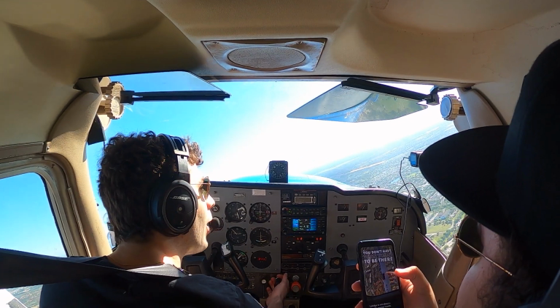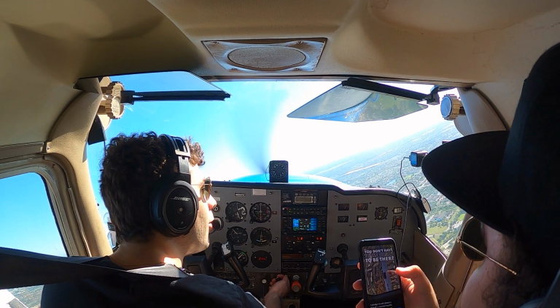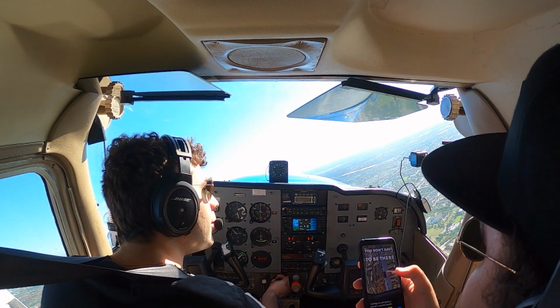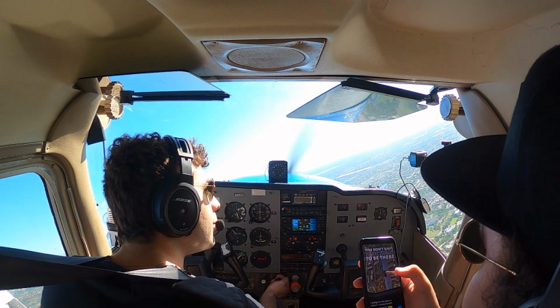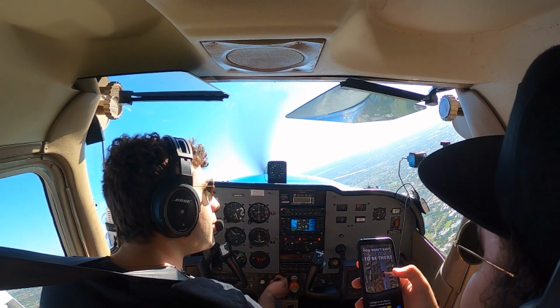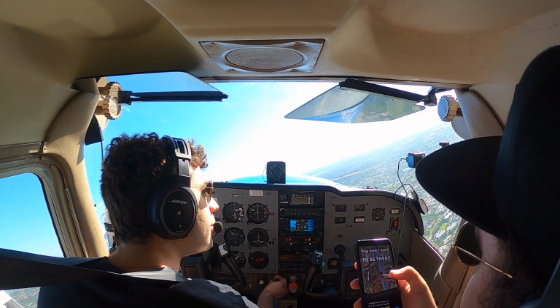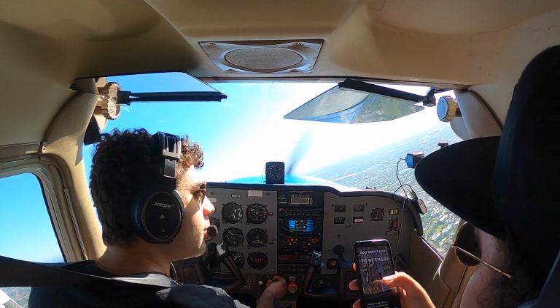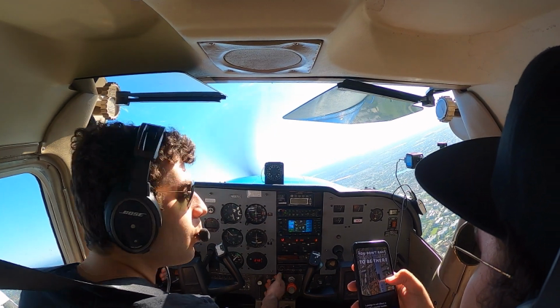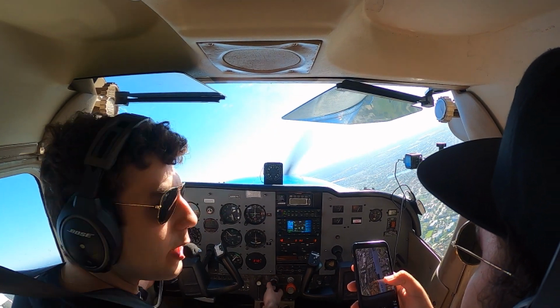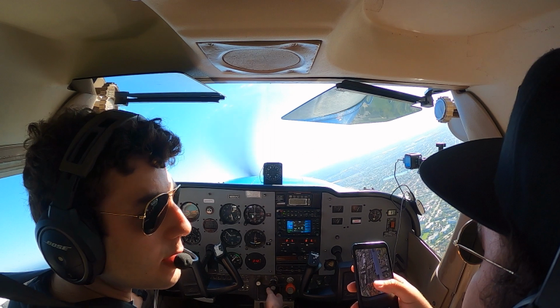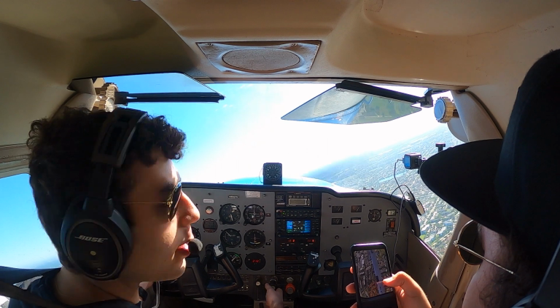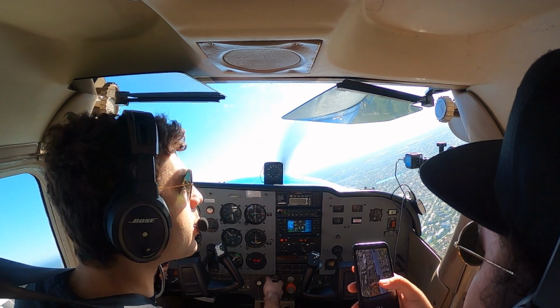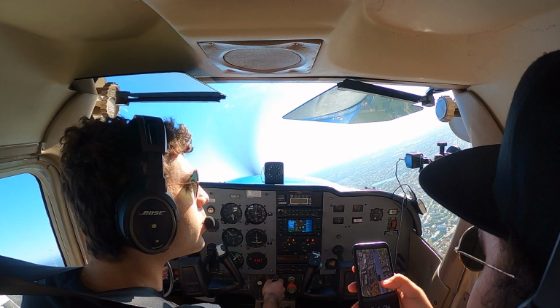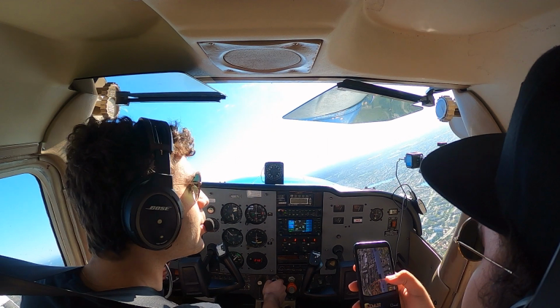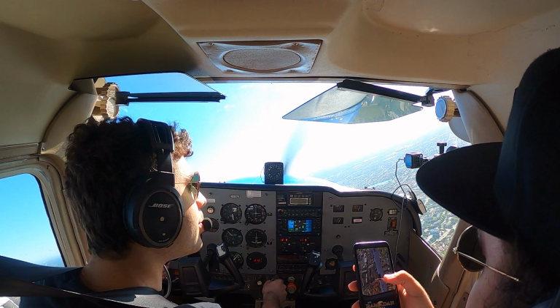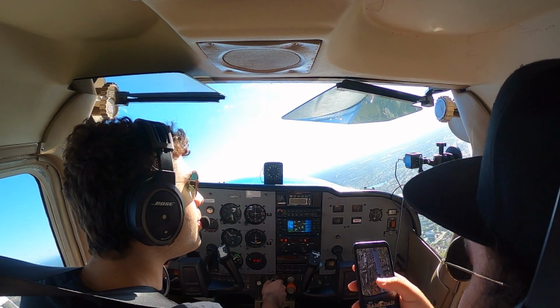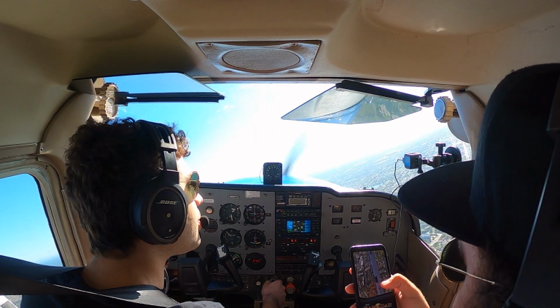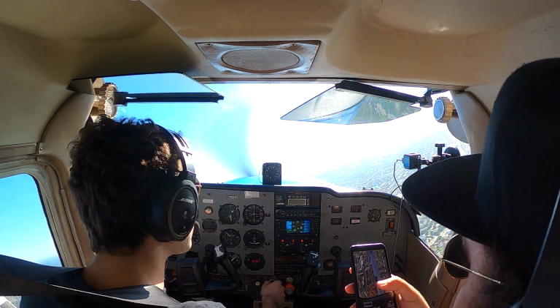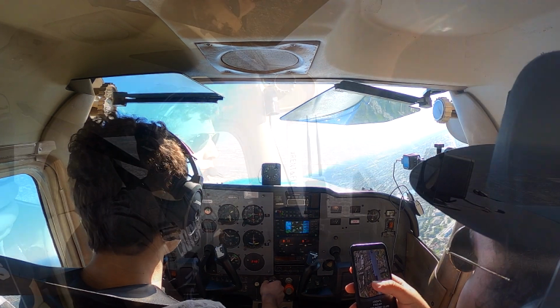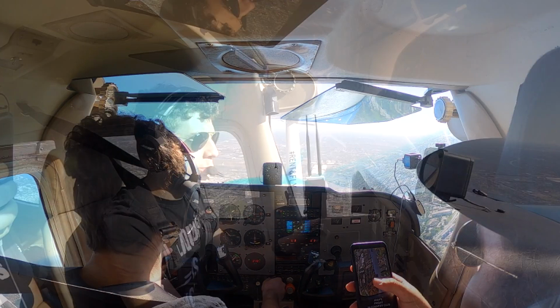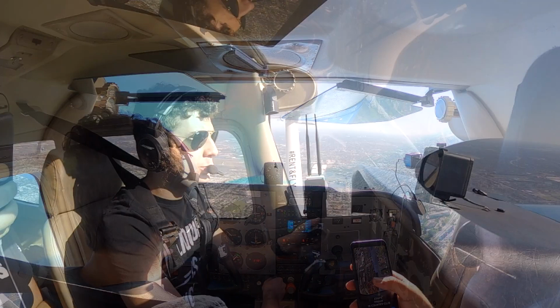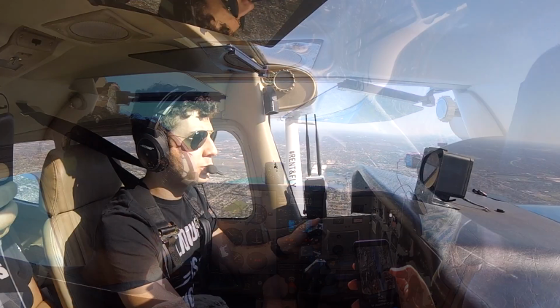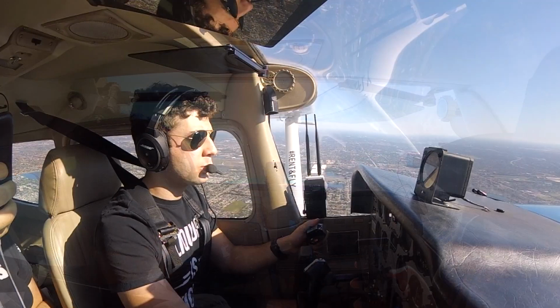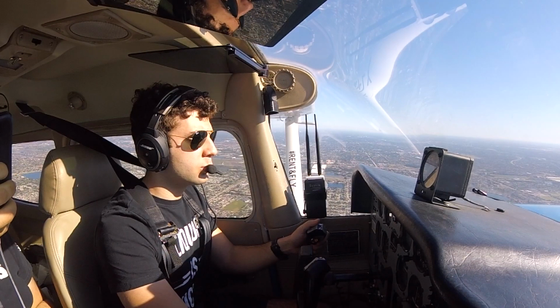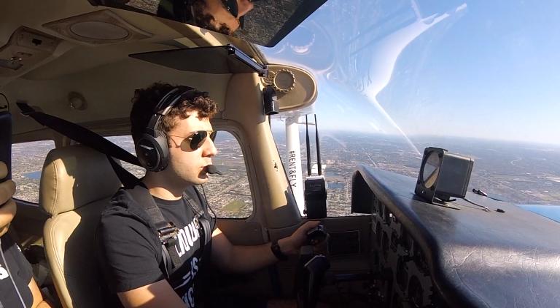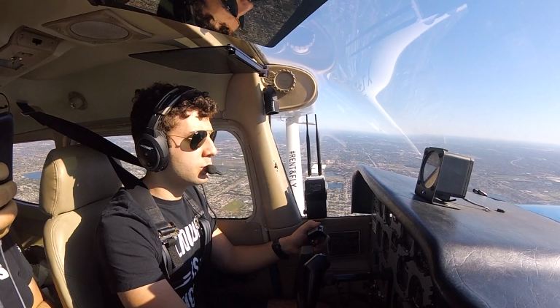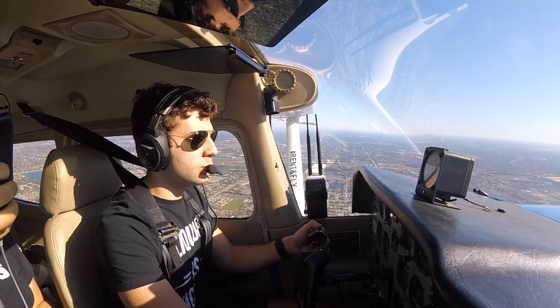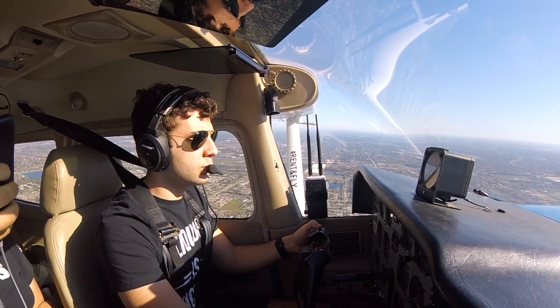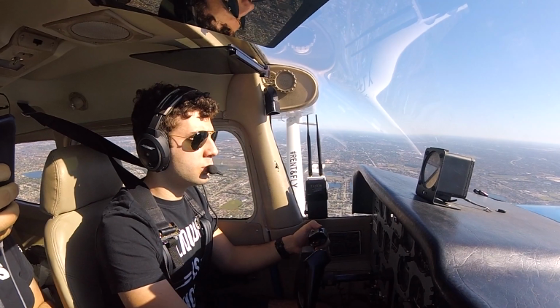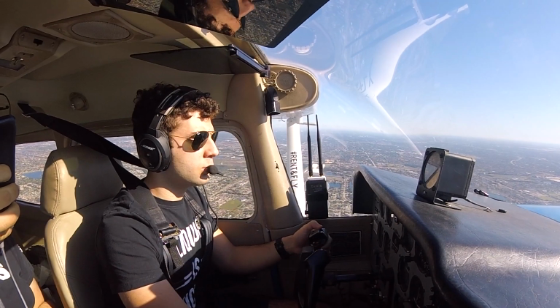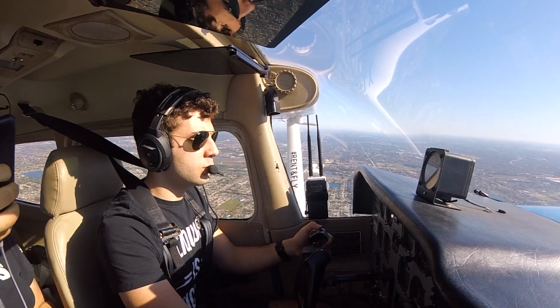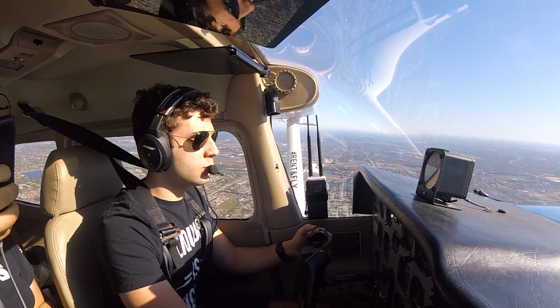Wow. What a nice day. November 57 Victor, fly heading 070, contact Departure 126.05.